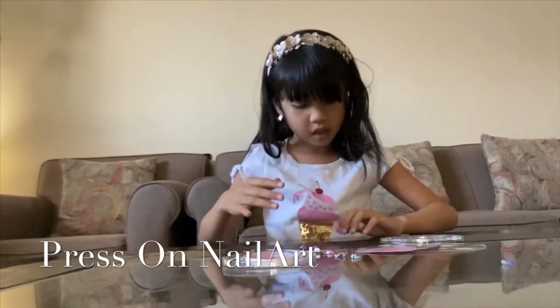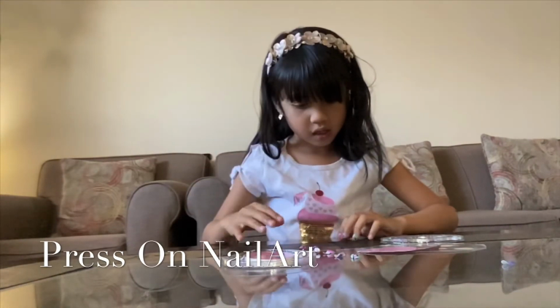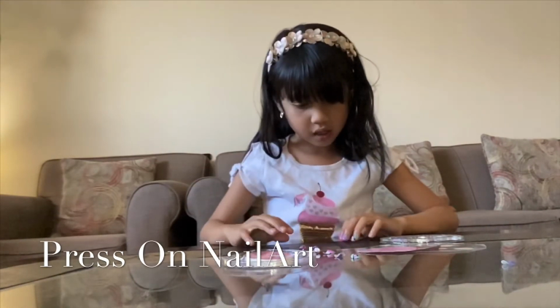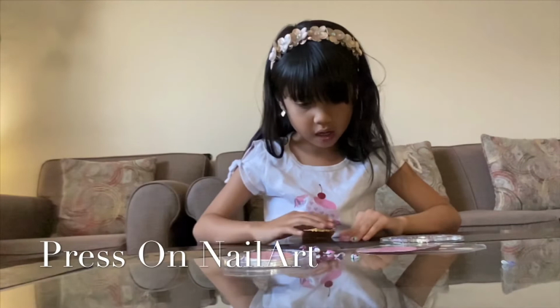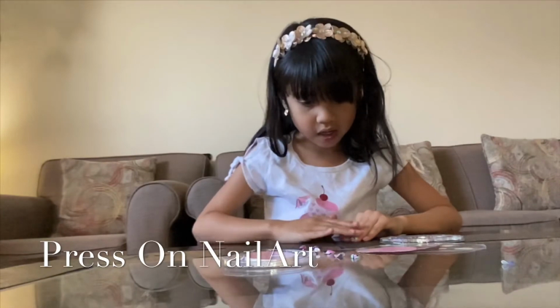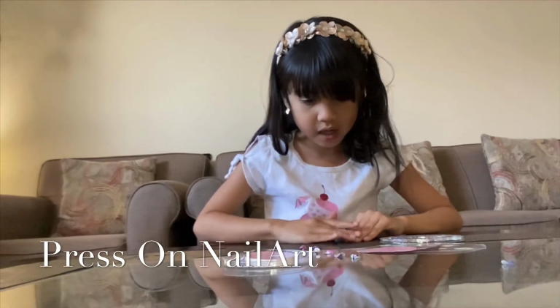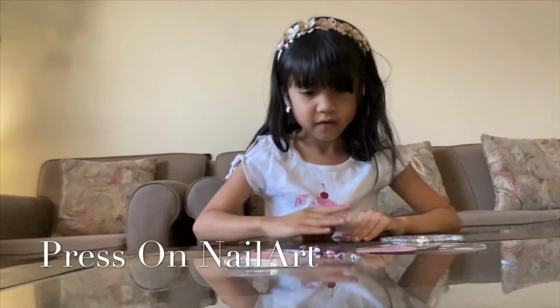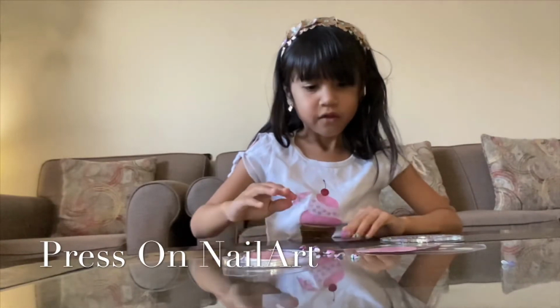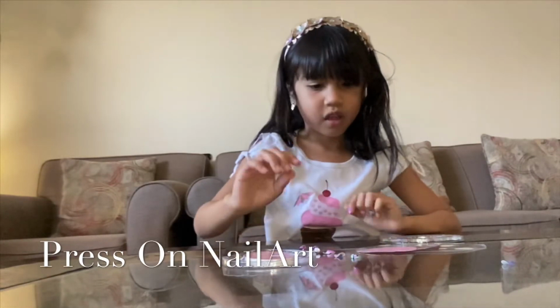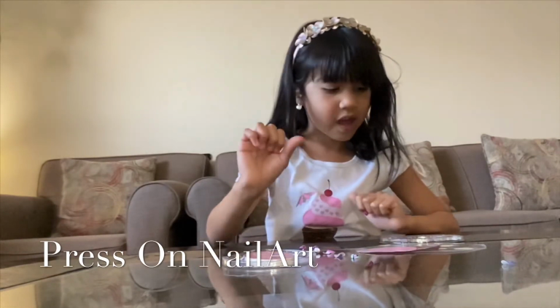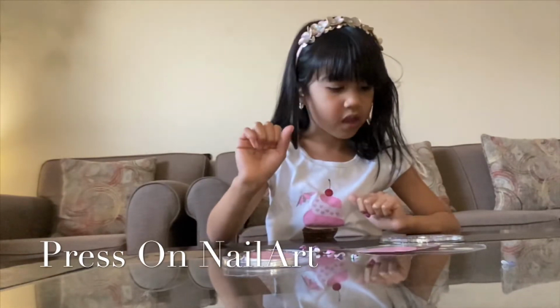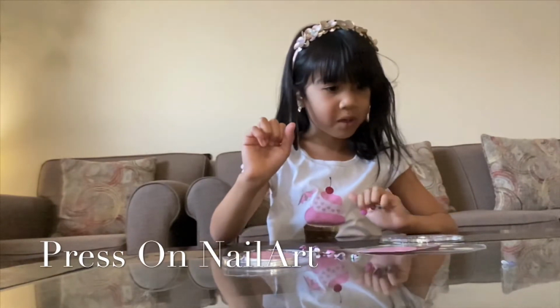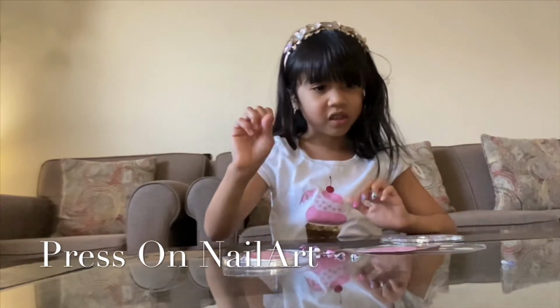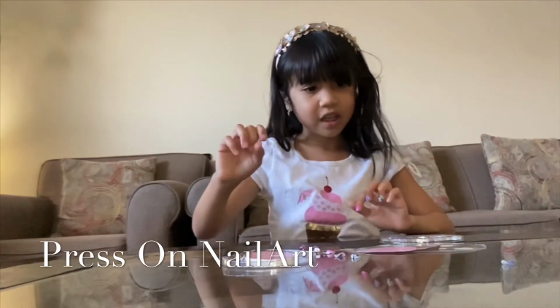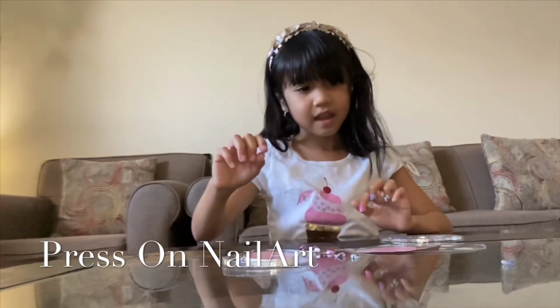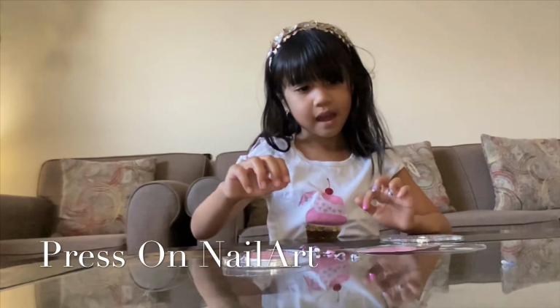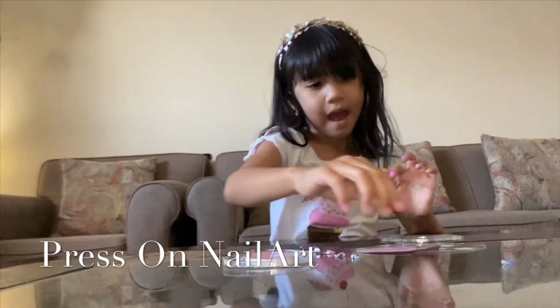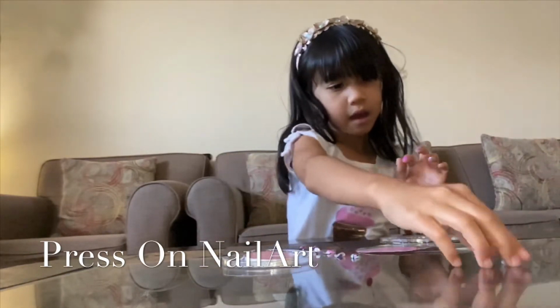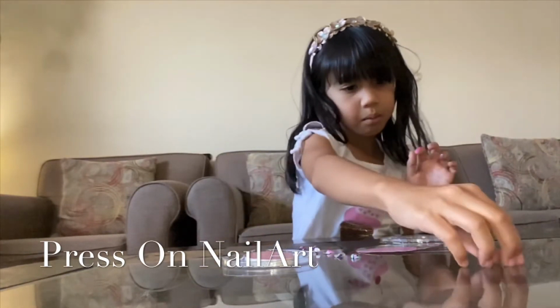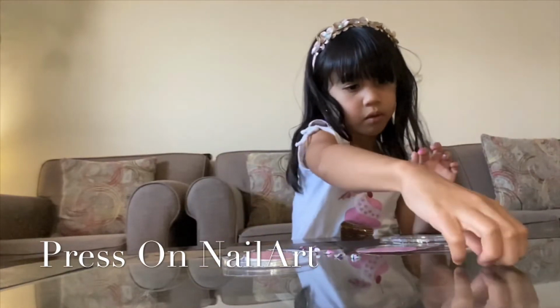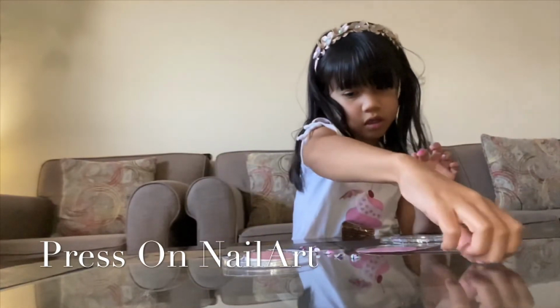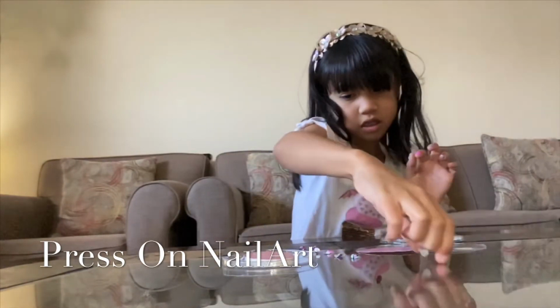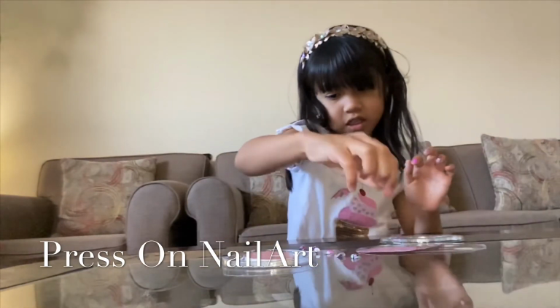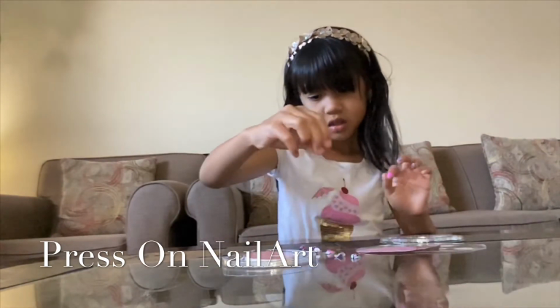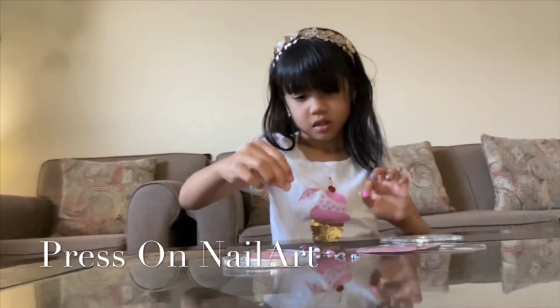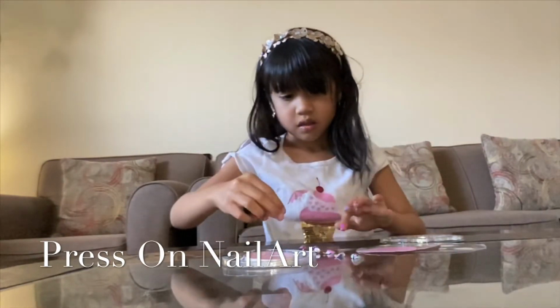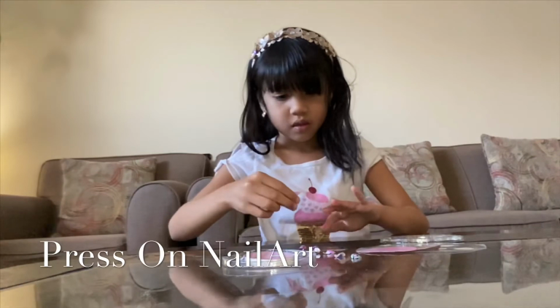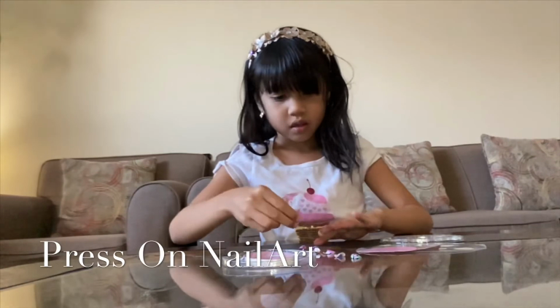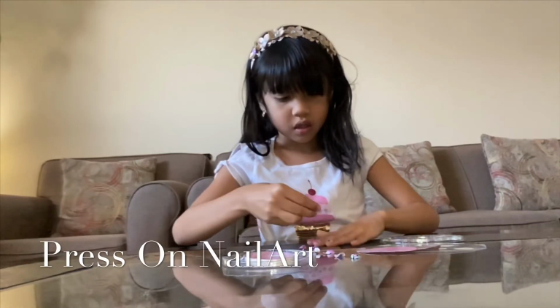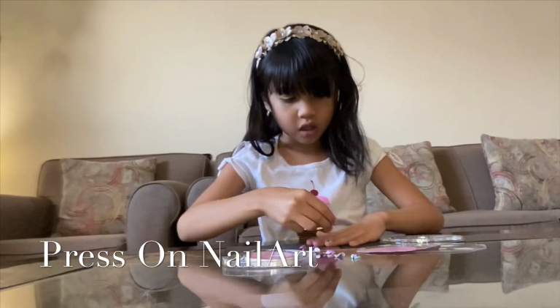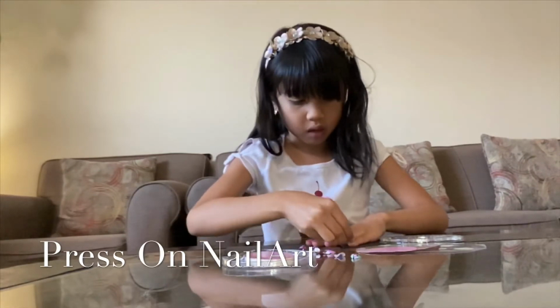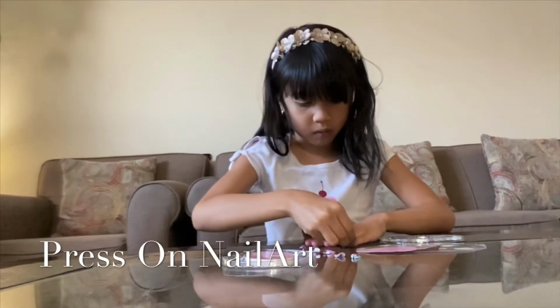And then last but not least, I'm going to put this one on.